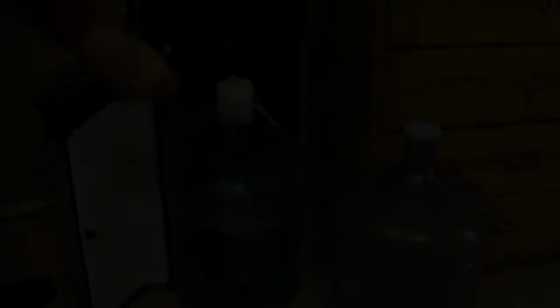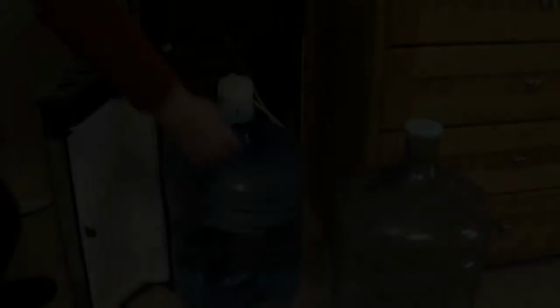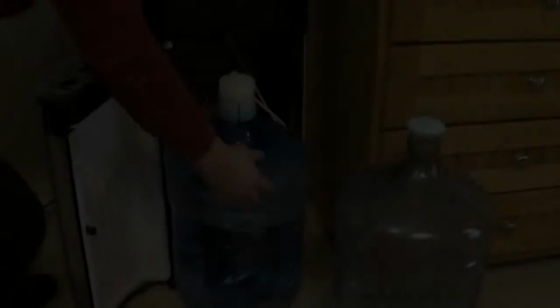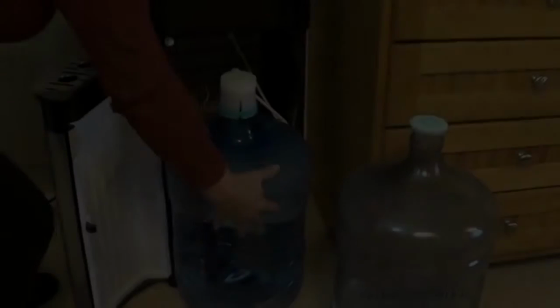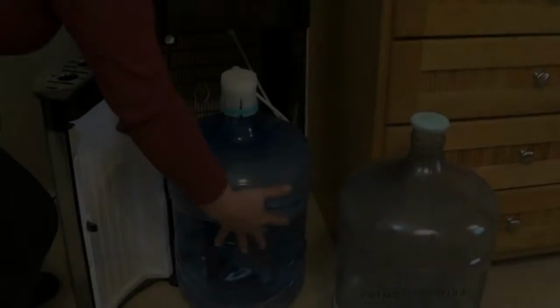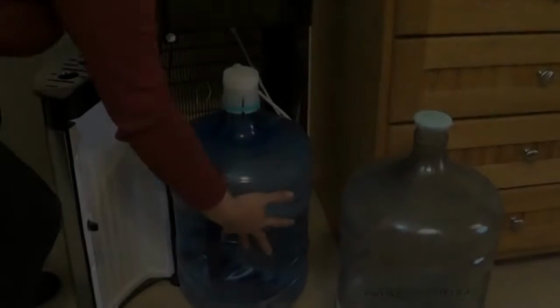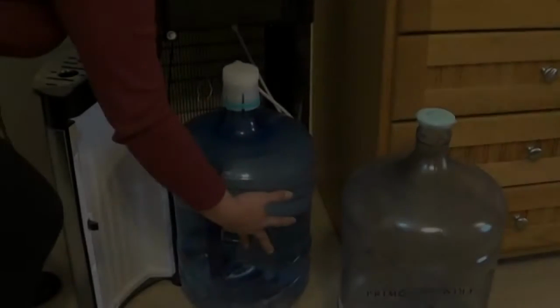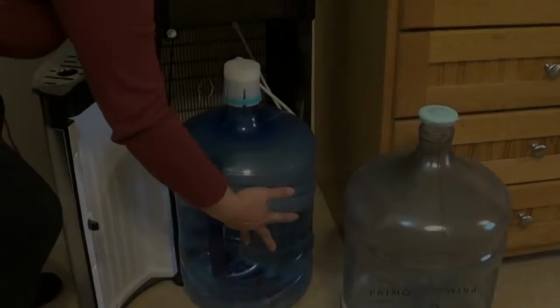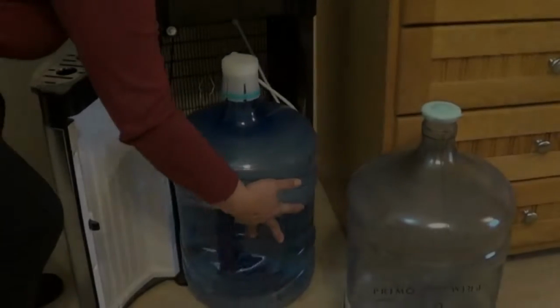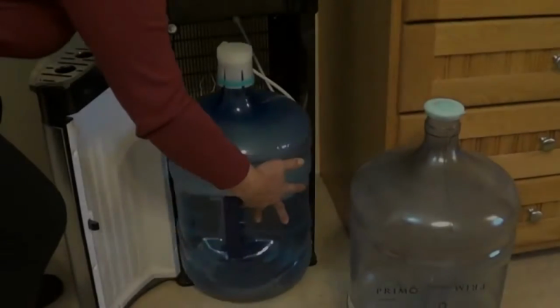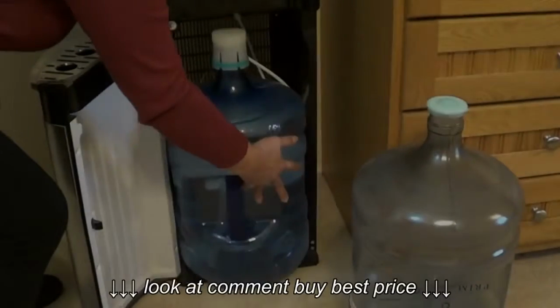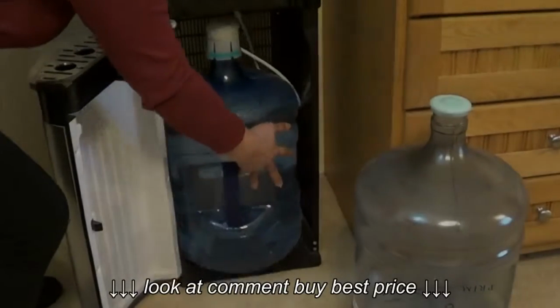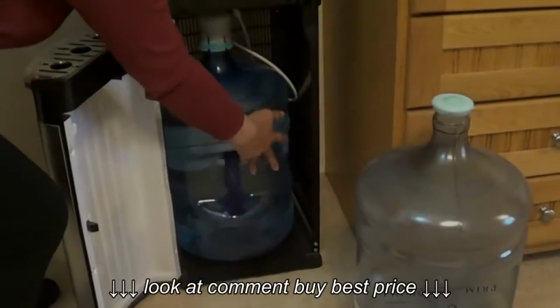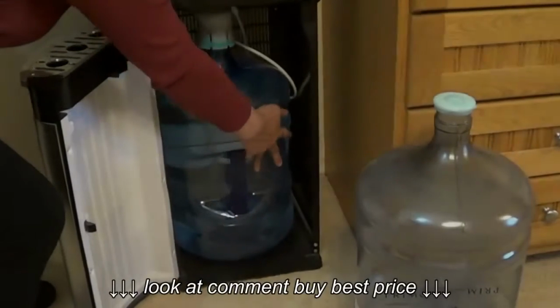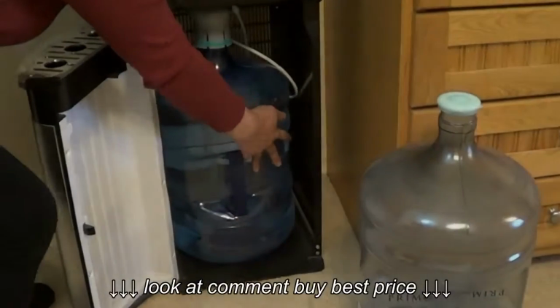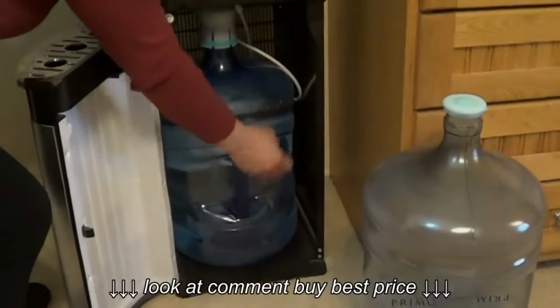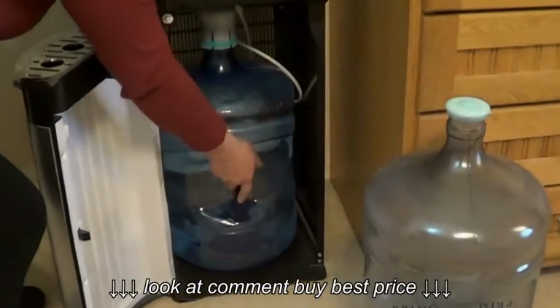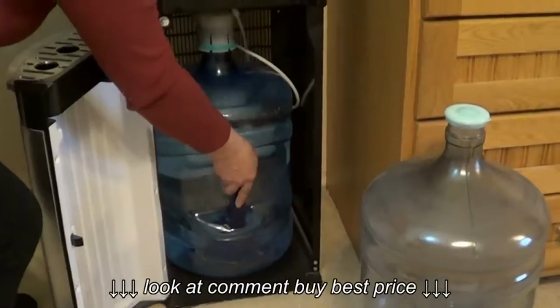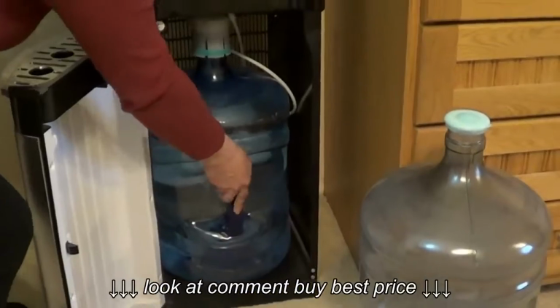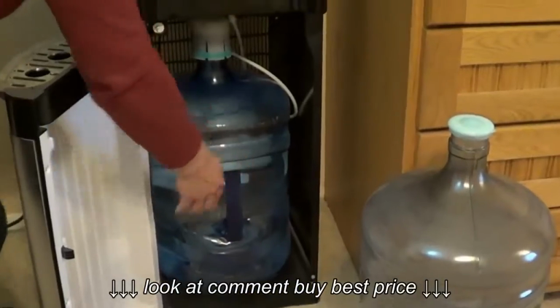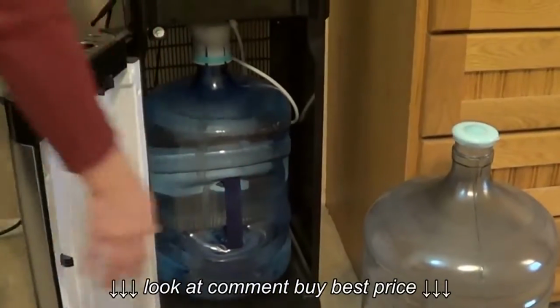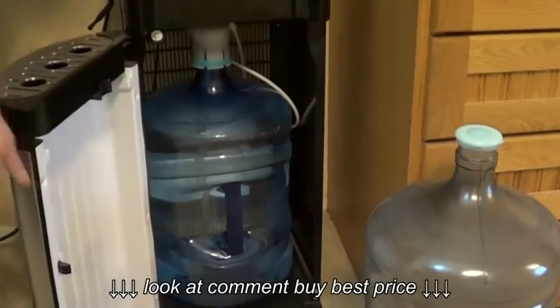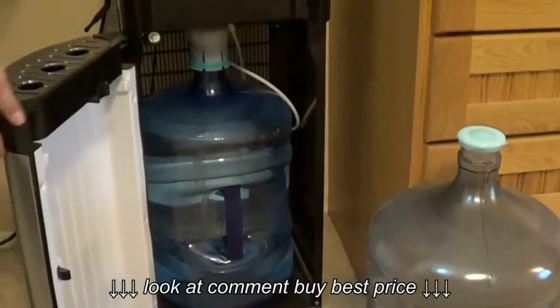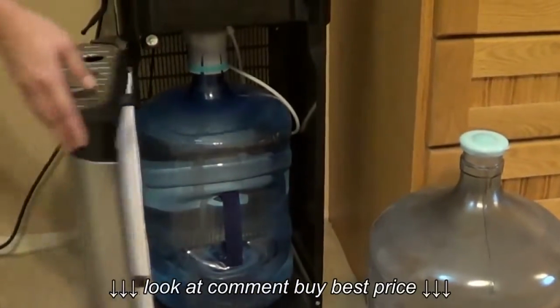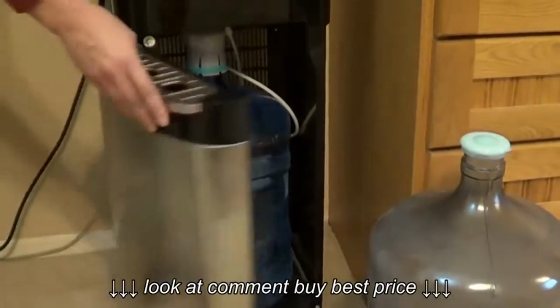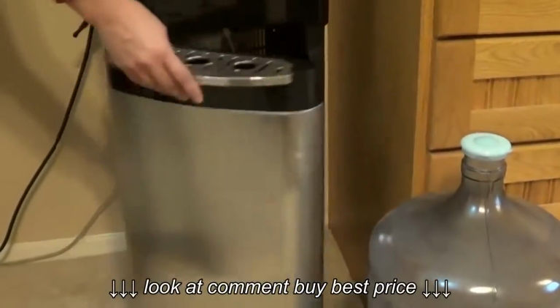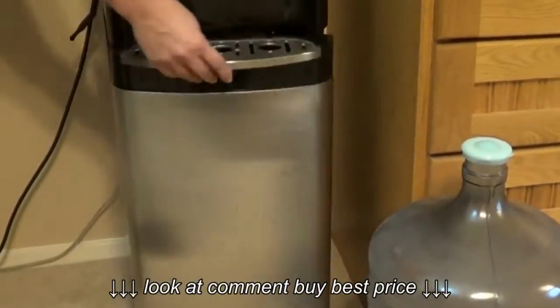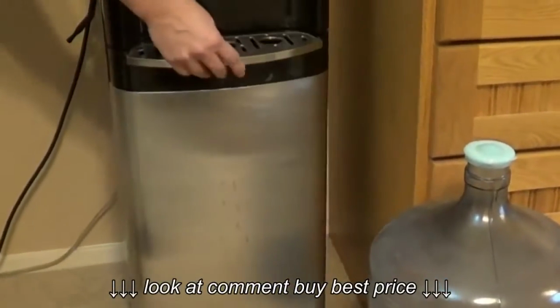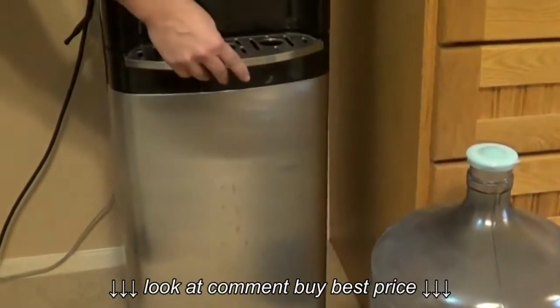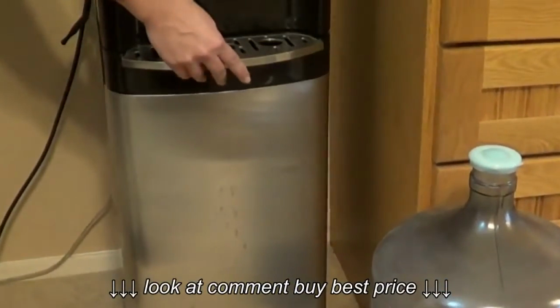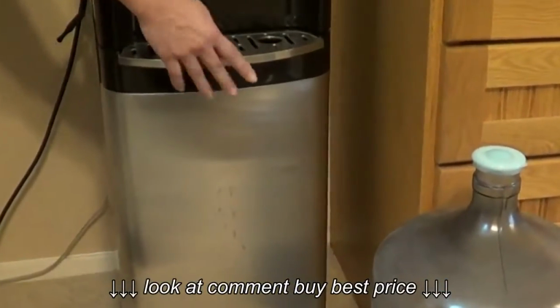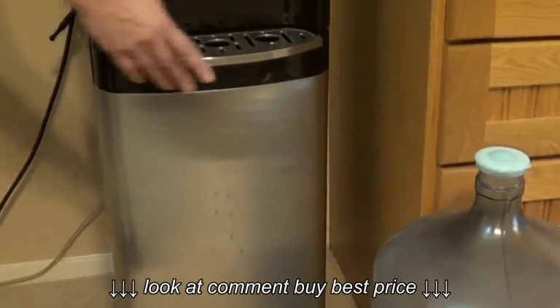Step three: slide the water bottle into the holding cavity and shut the door.